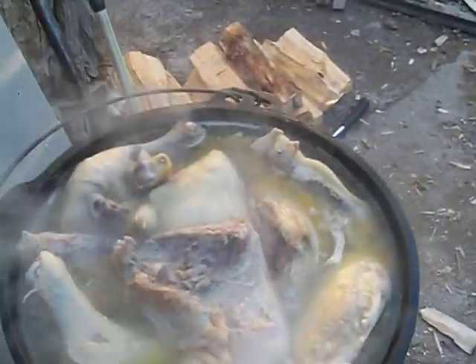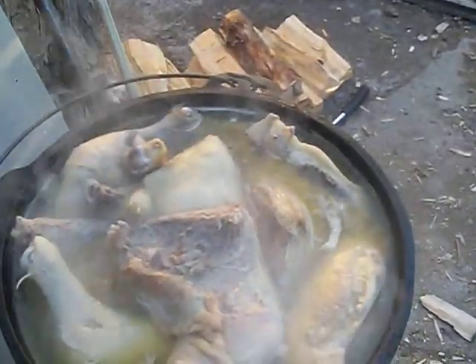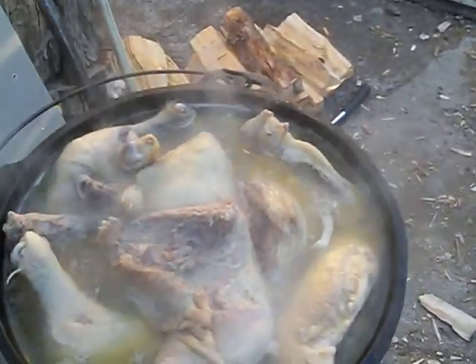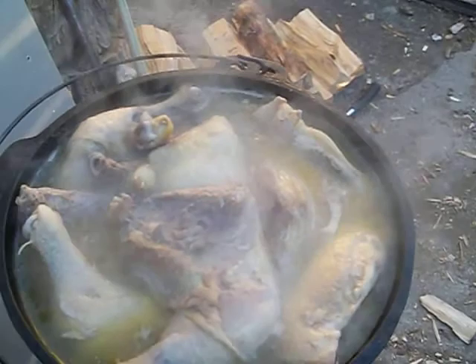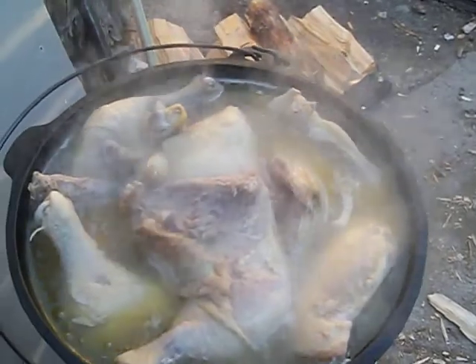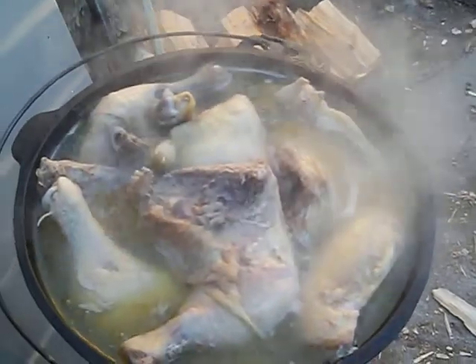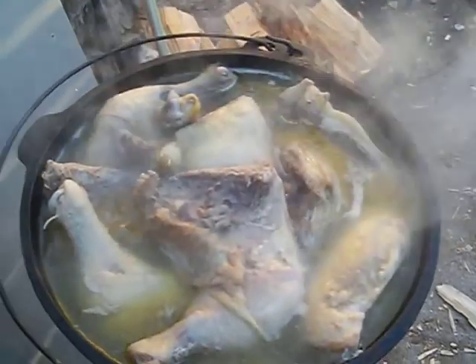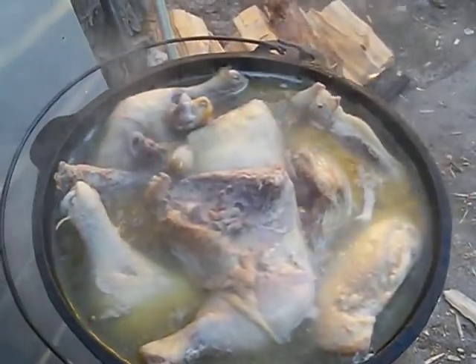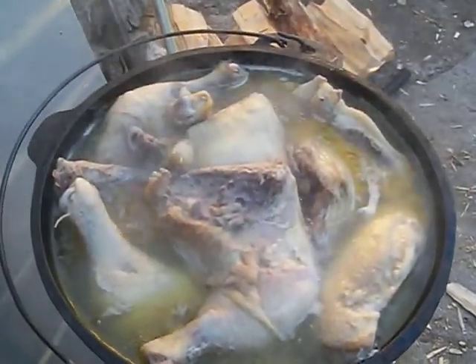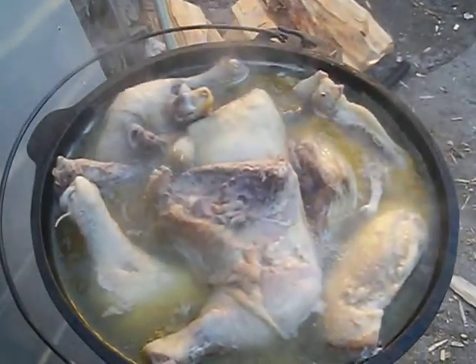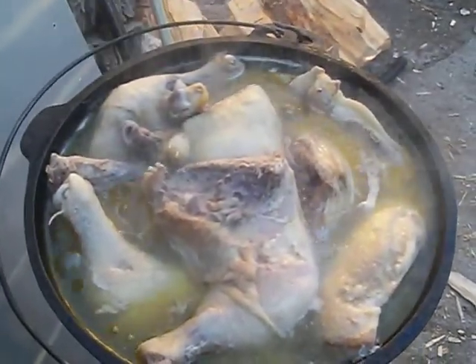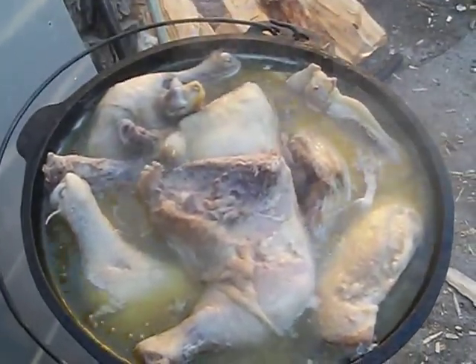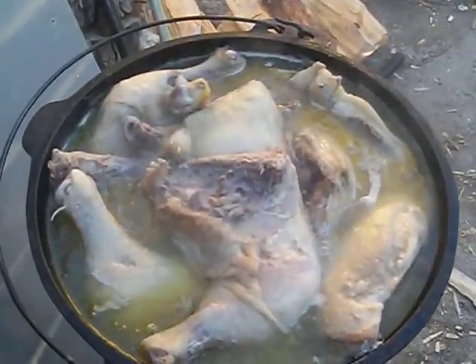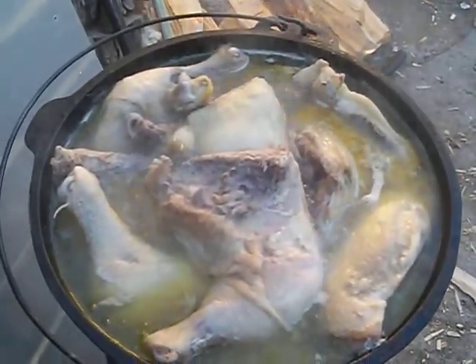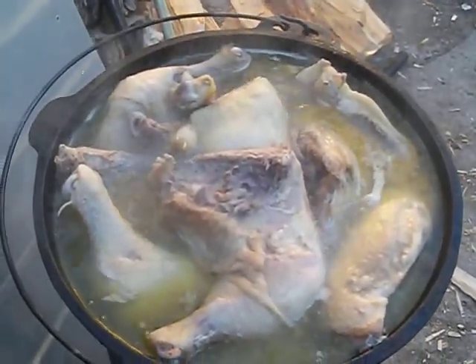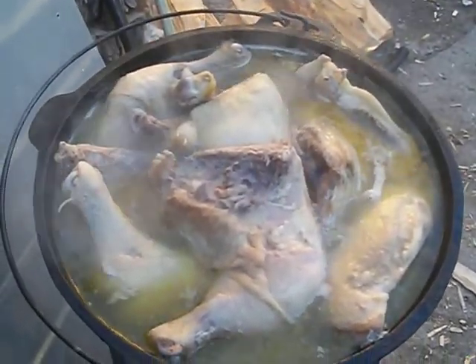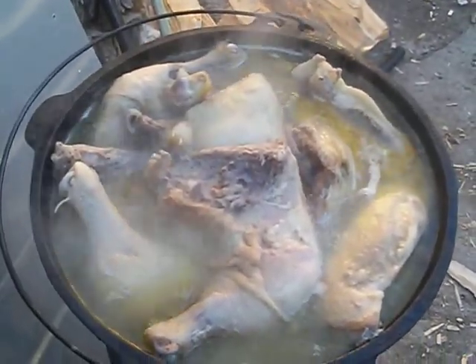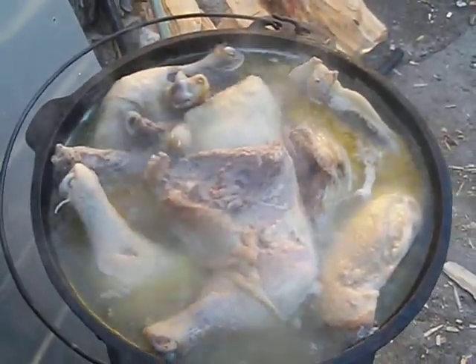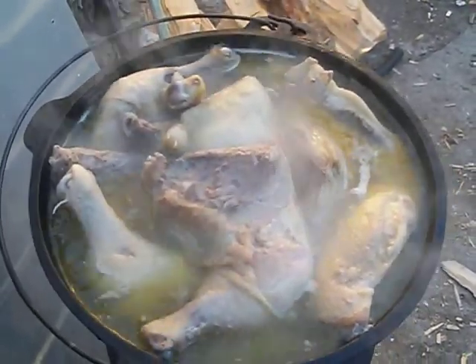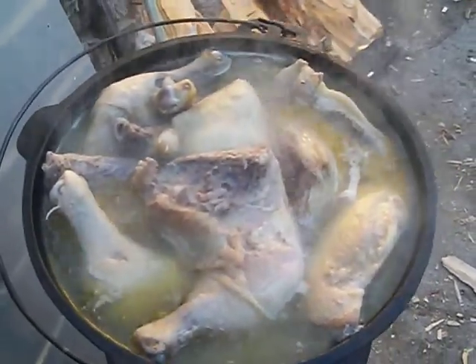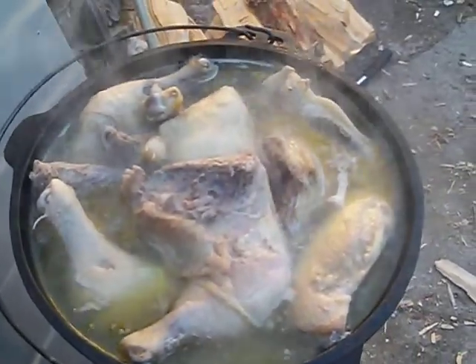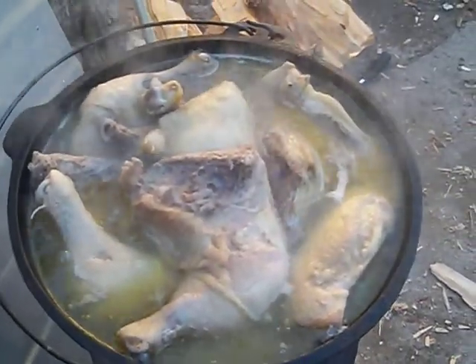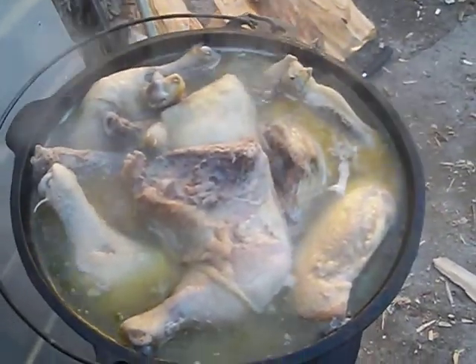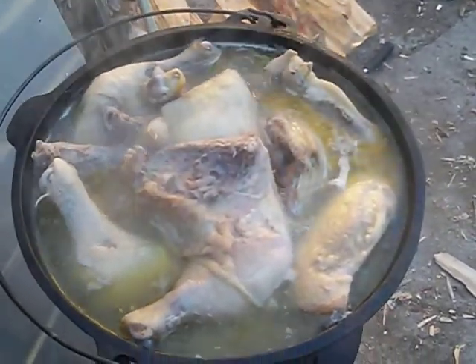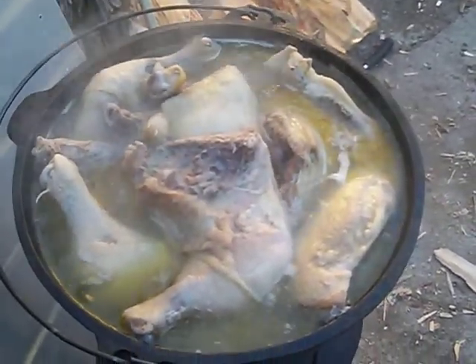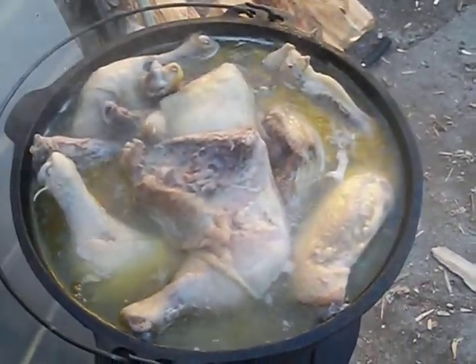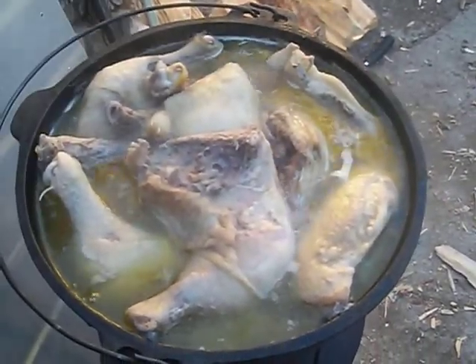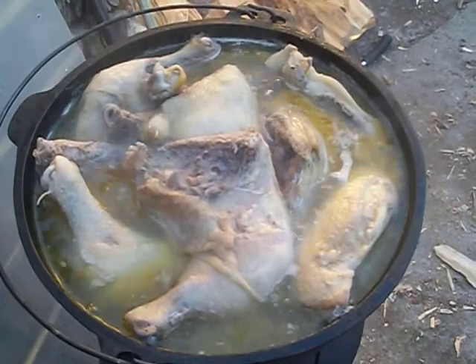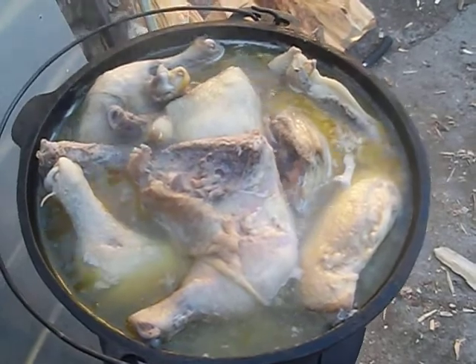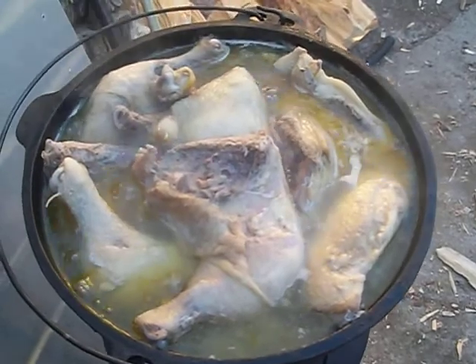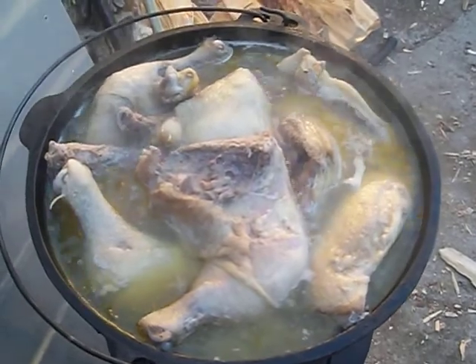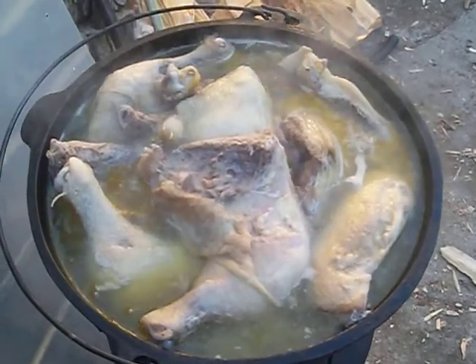Ten pounds of chicken legs, totally frozen, about a half a gallon of water.